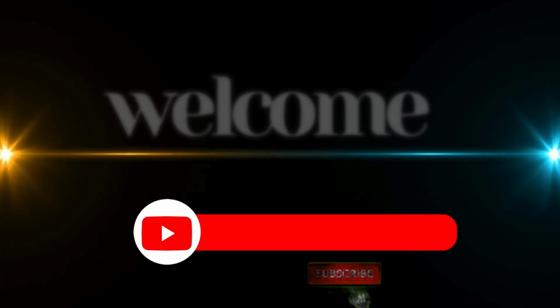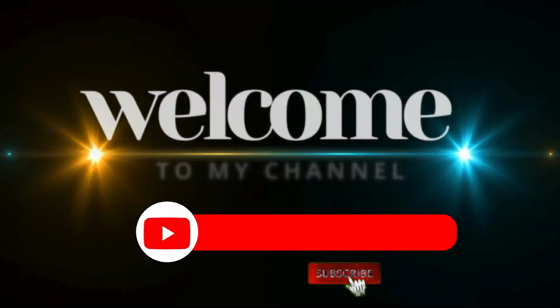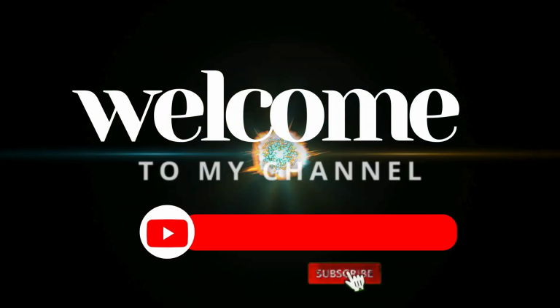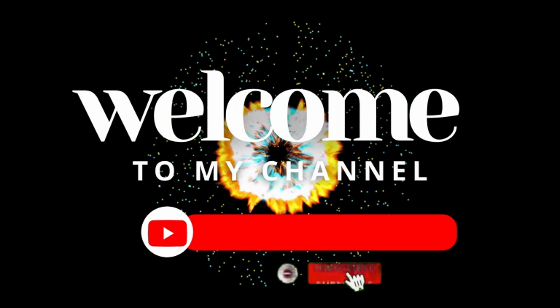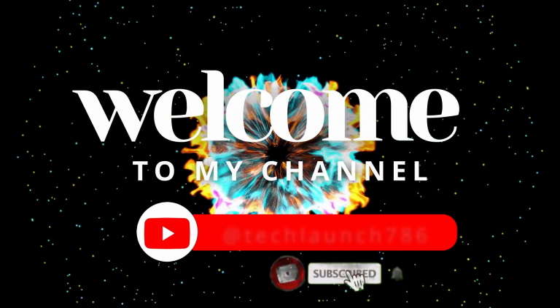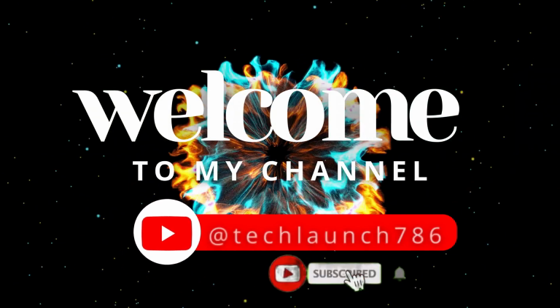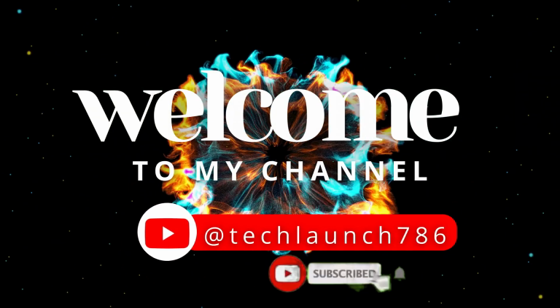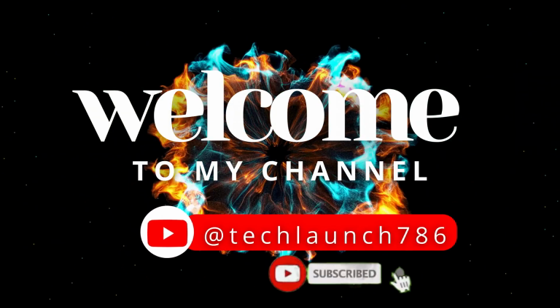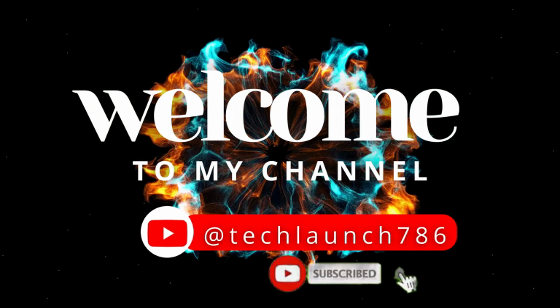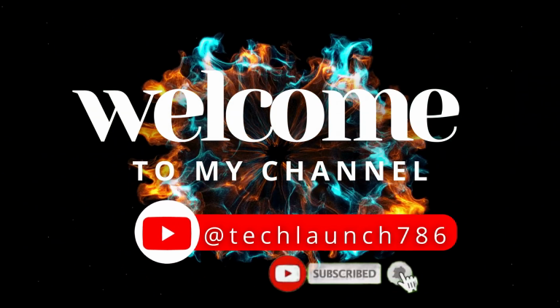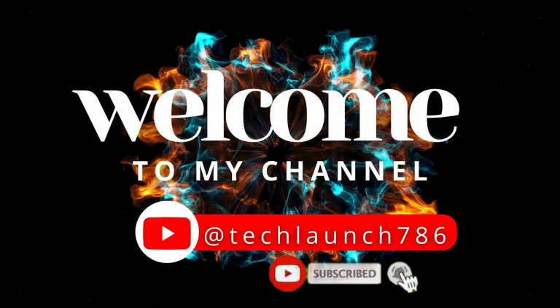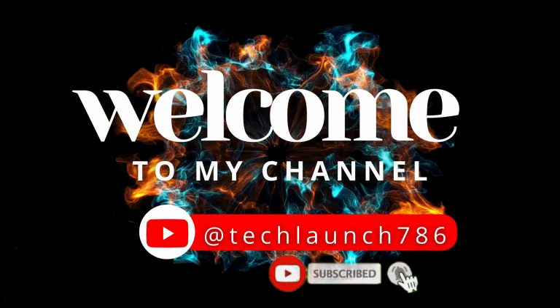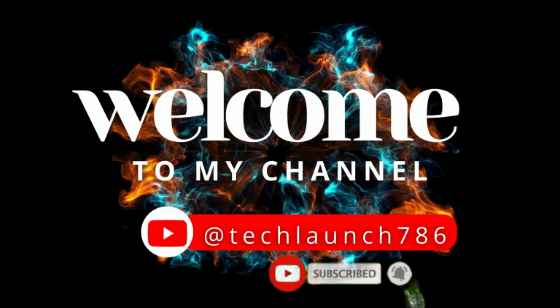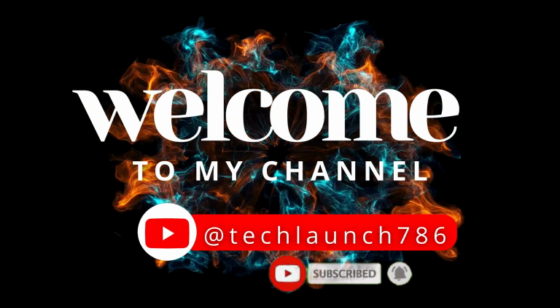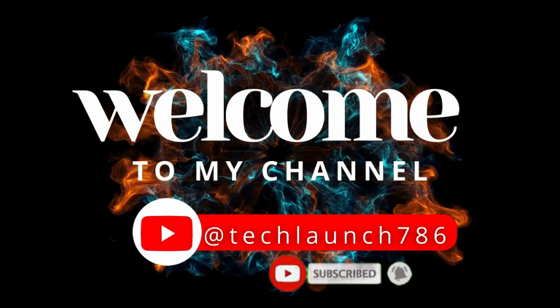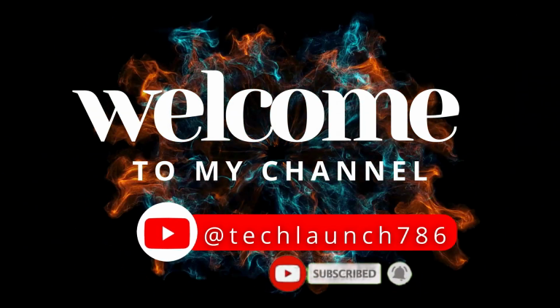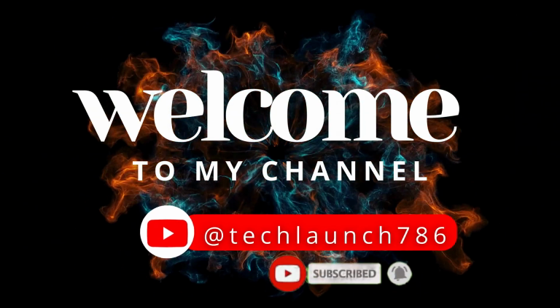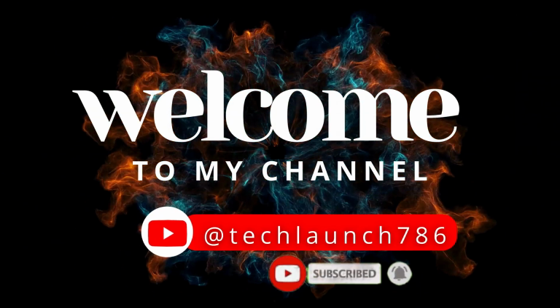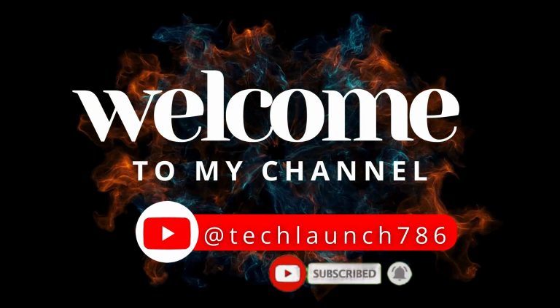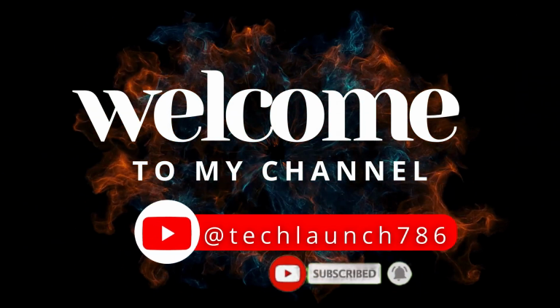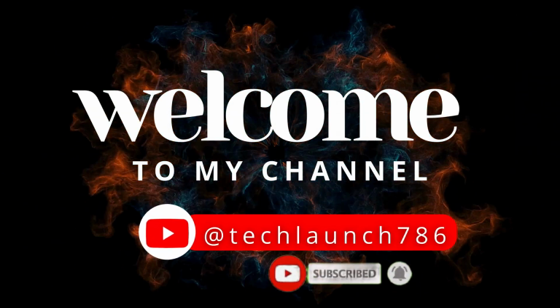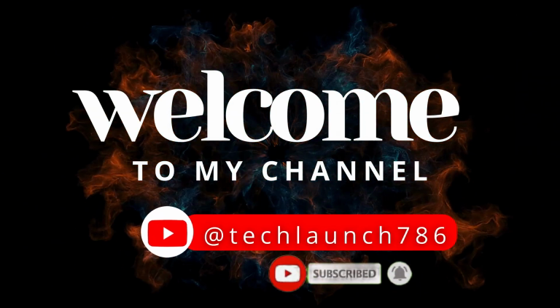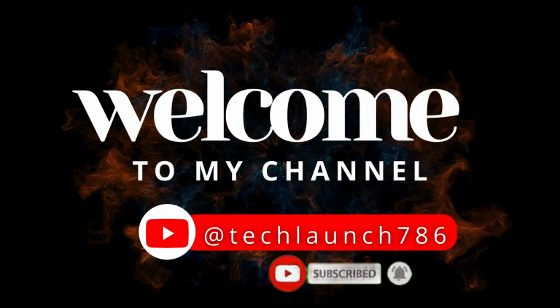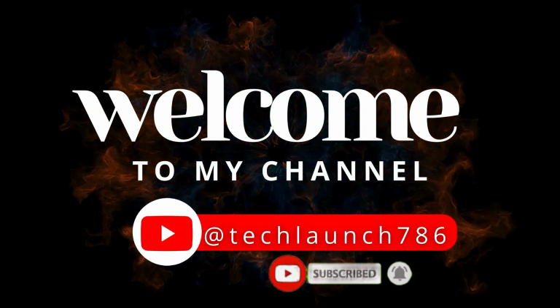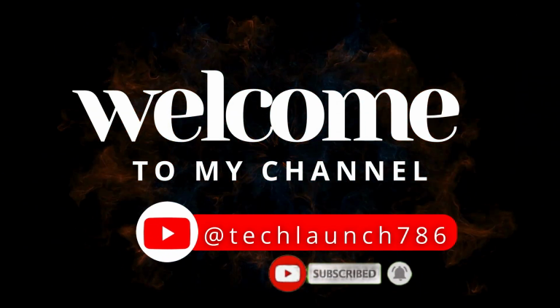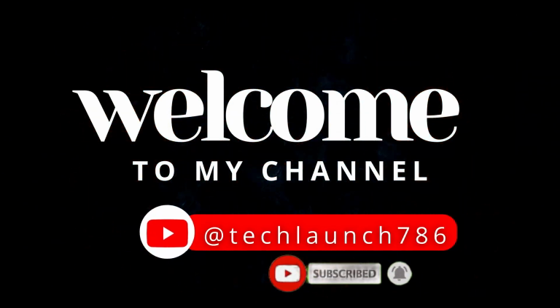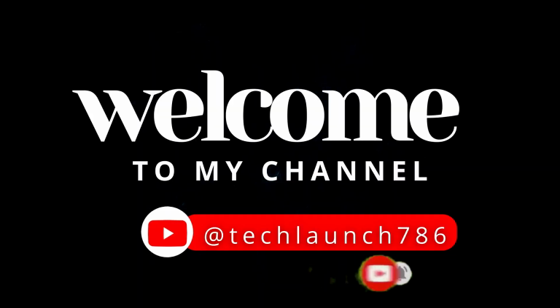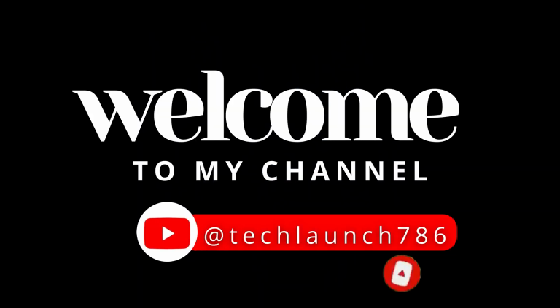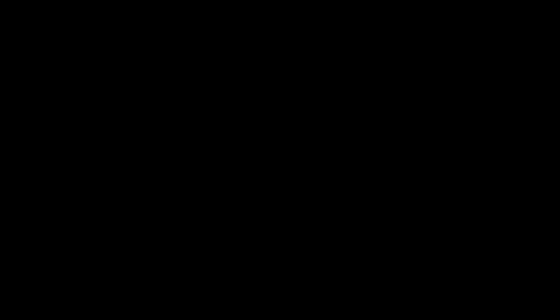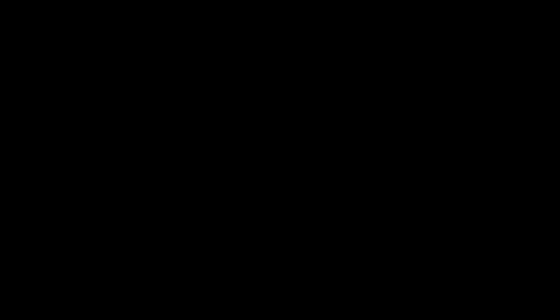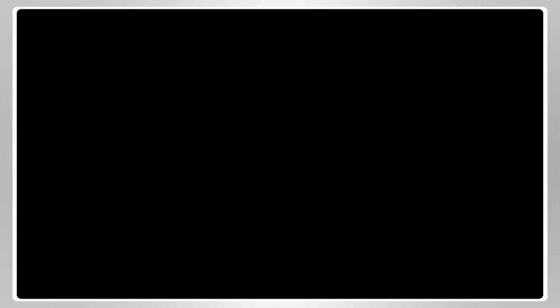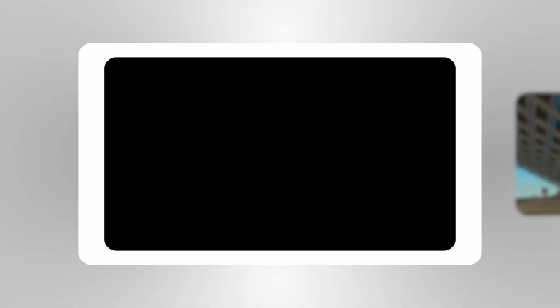Welcome to my channel, Tech Launch. Subscribe to my channel and click on the bell icon for the latest tech updates.